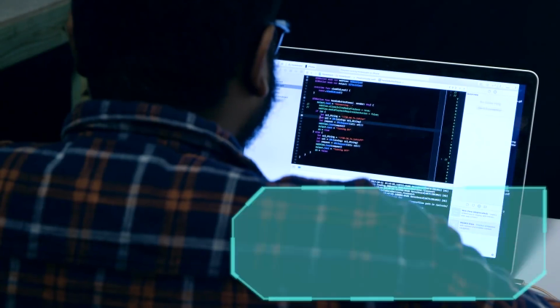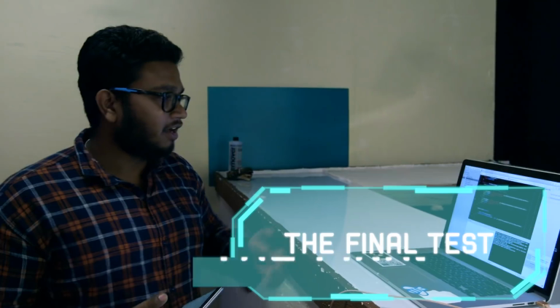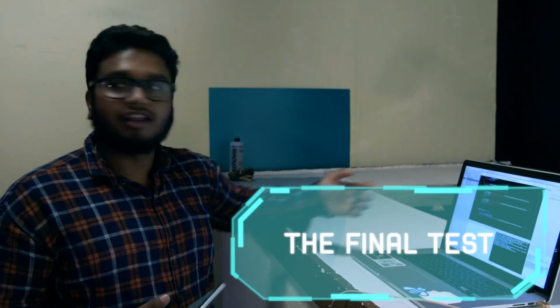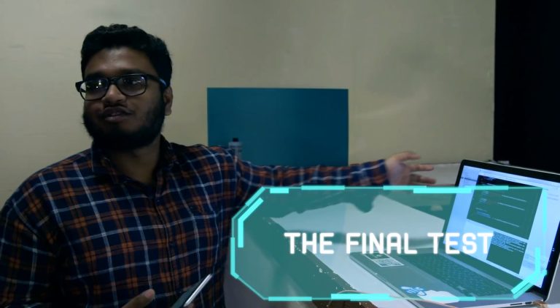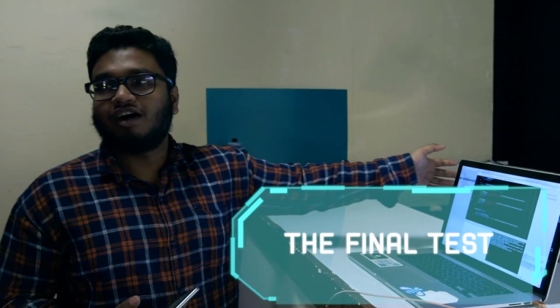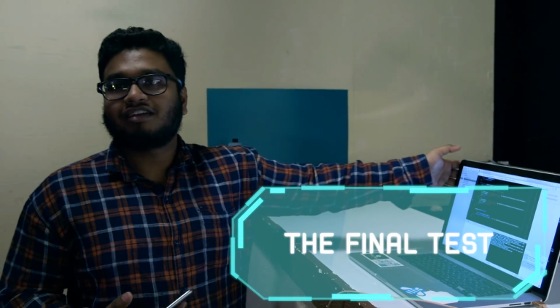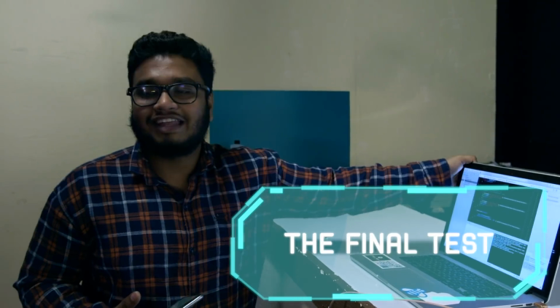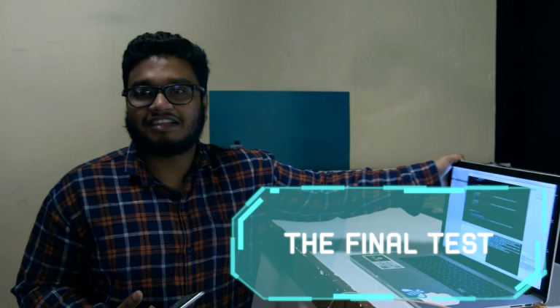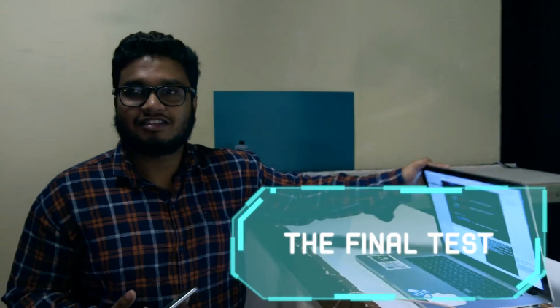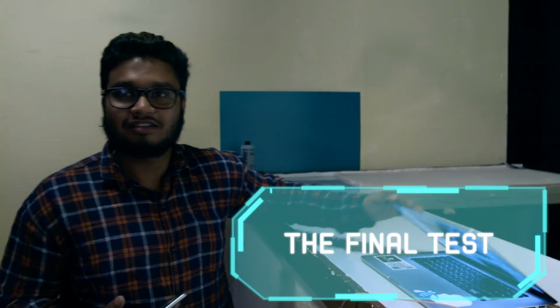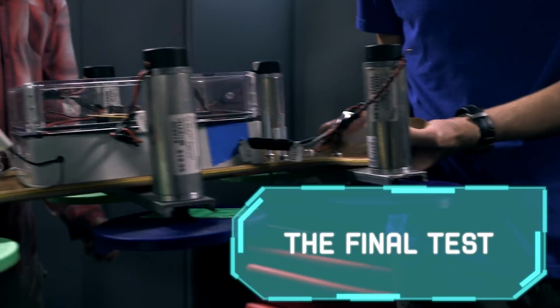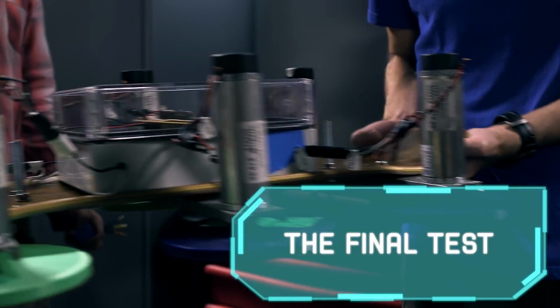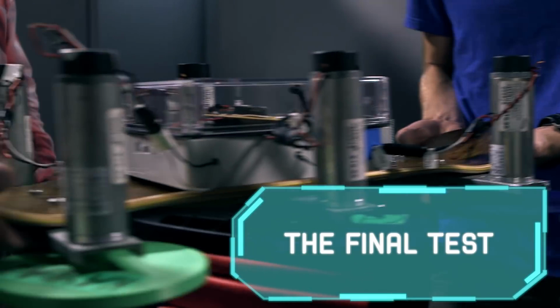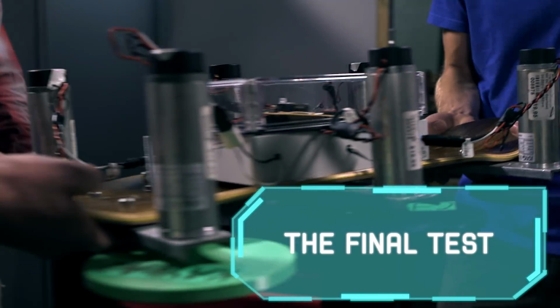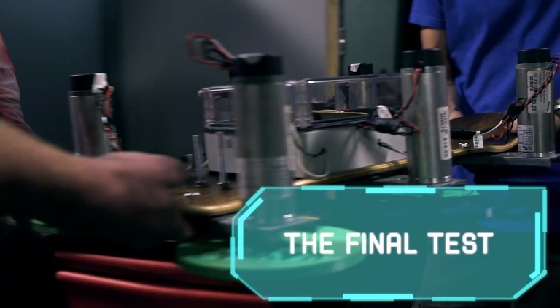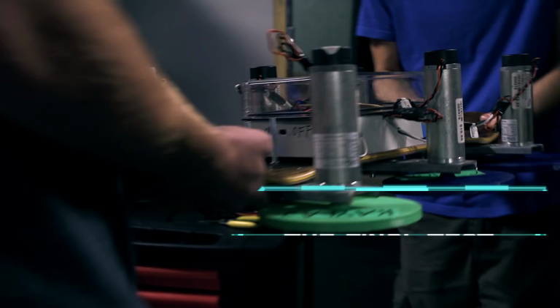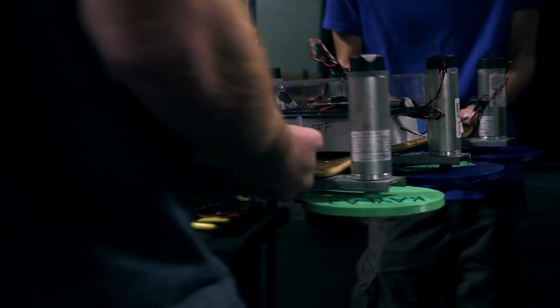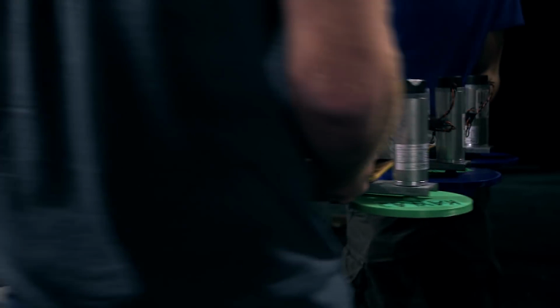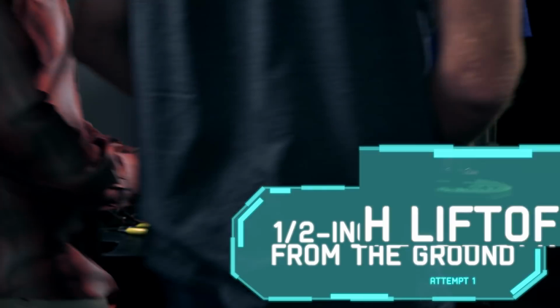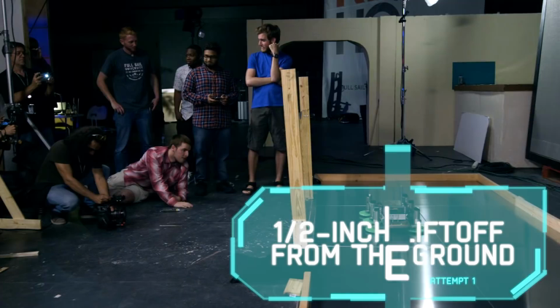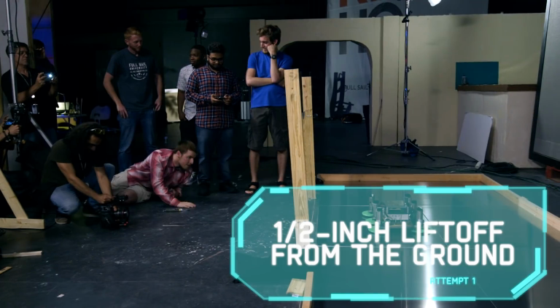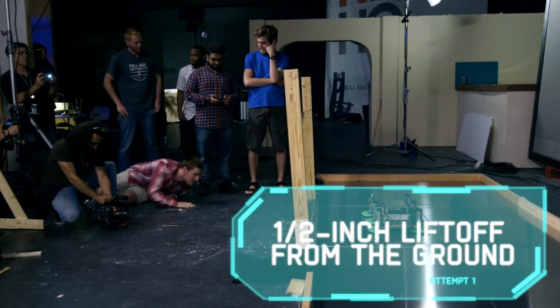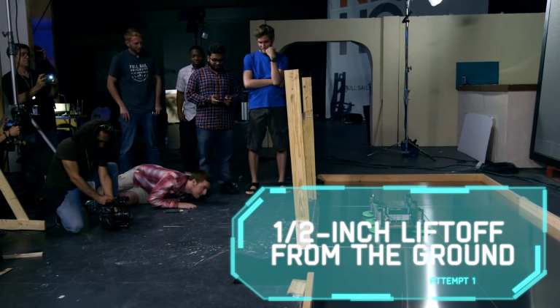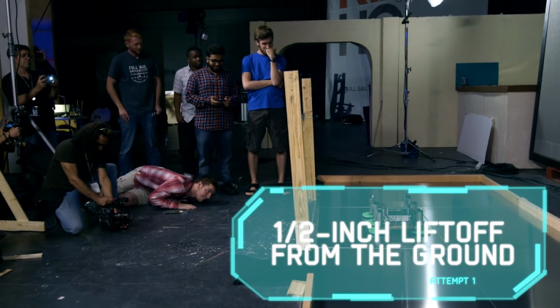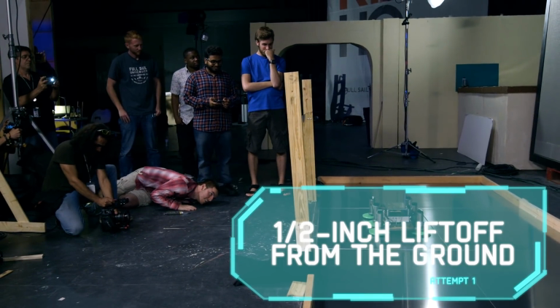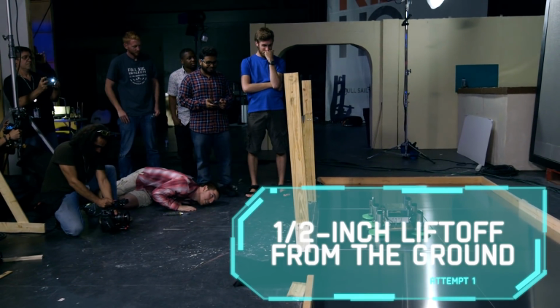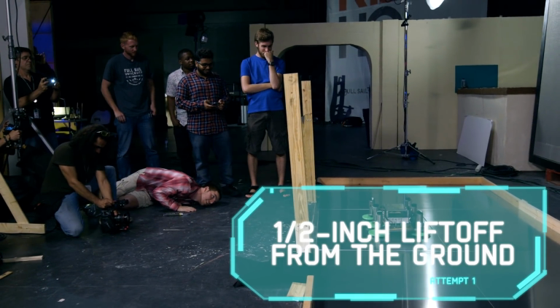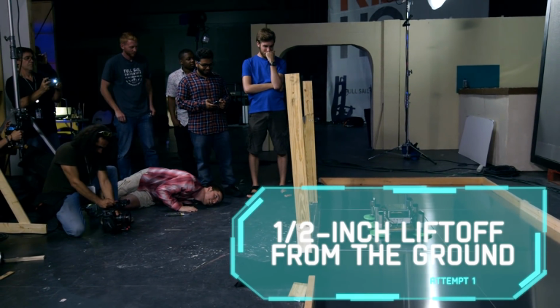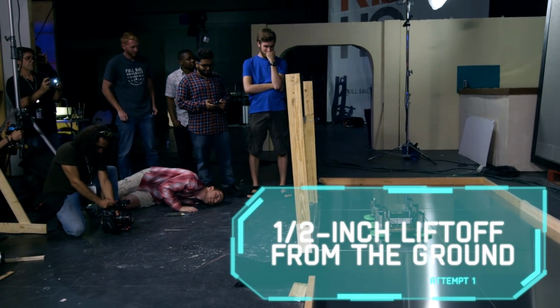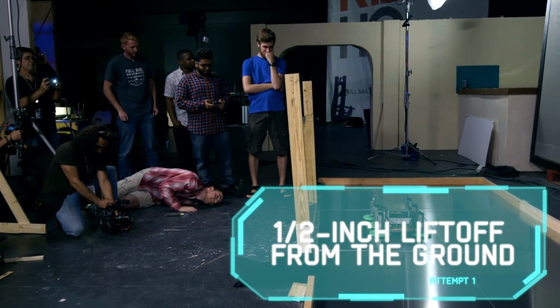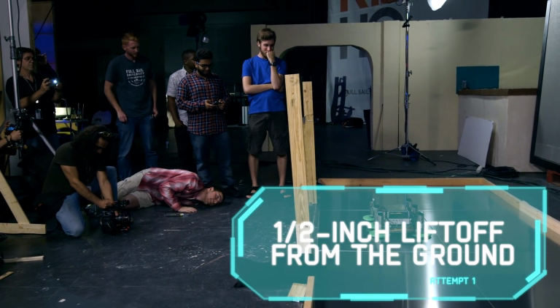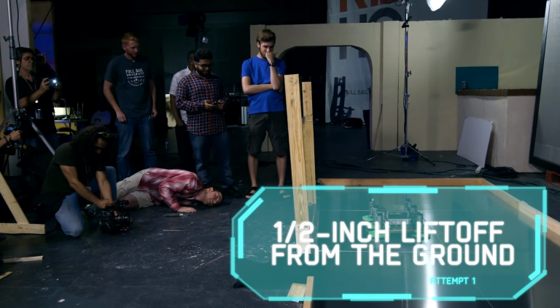Hey Dylan, it's working. Let's test this. All right, three, two, one.